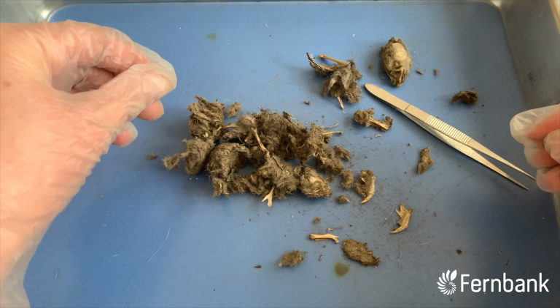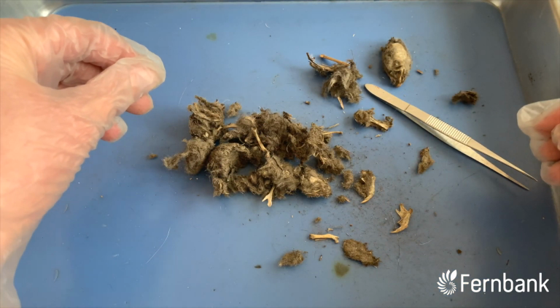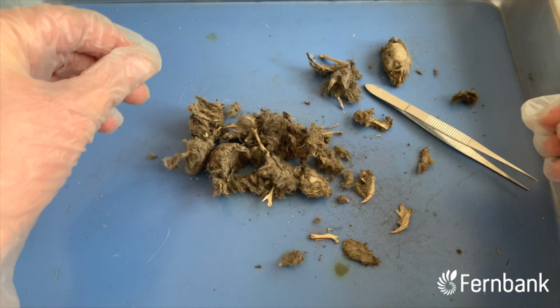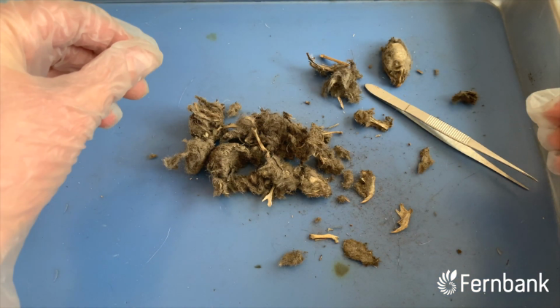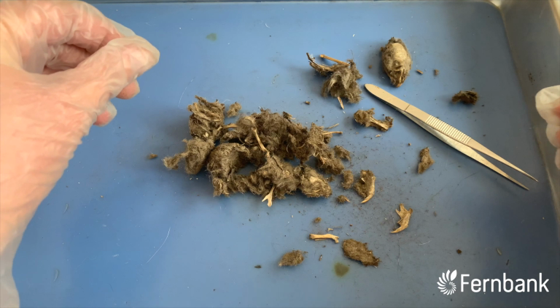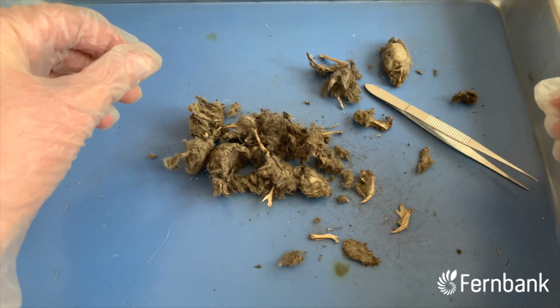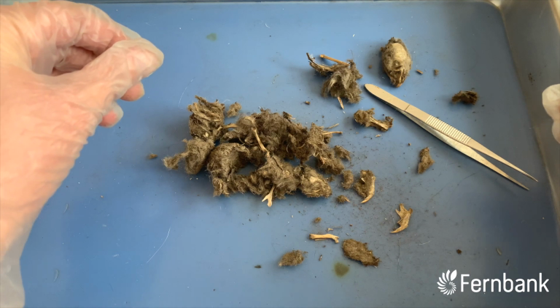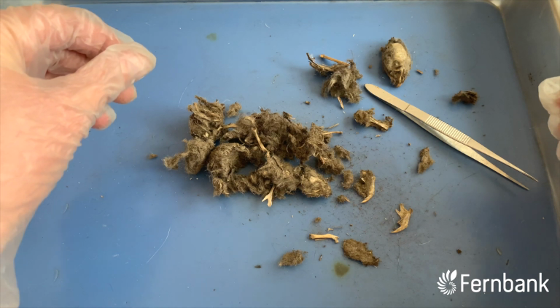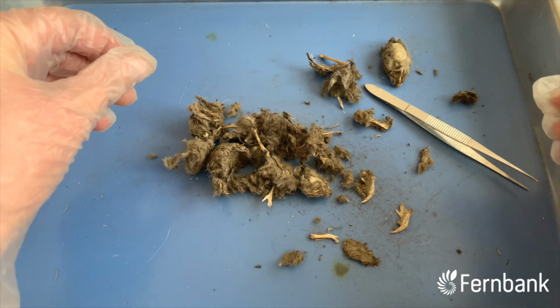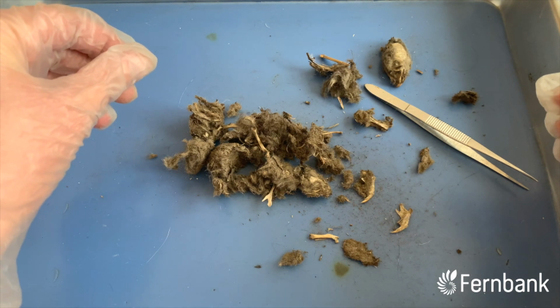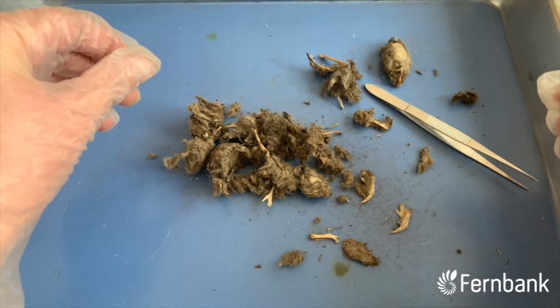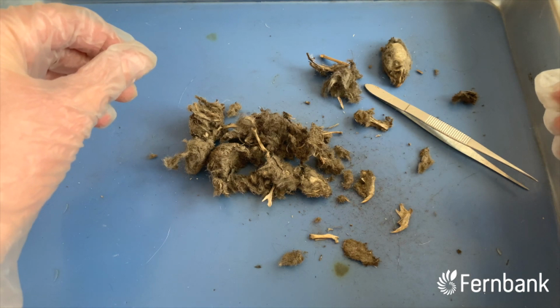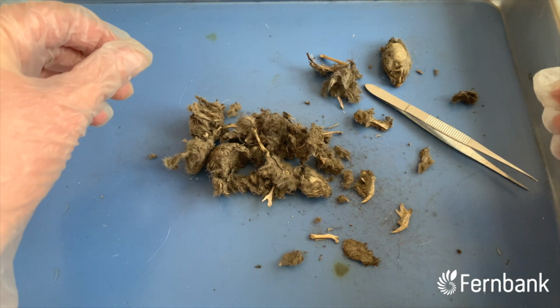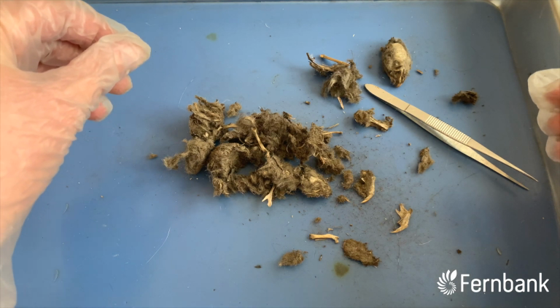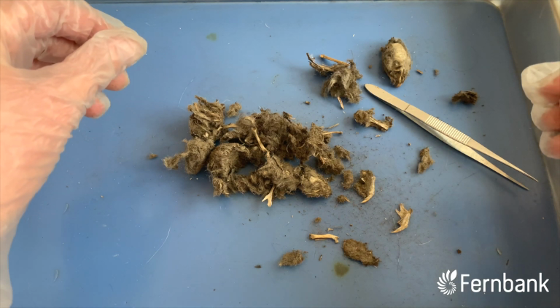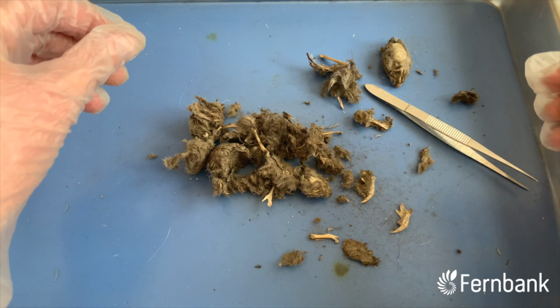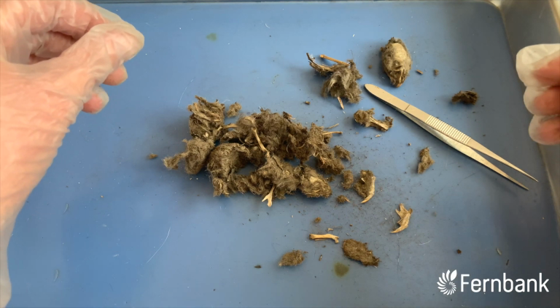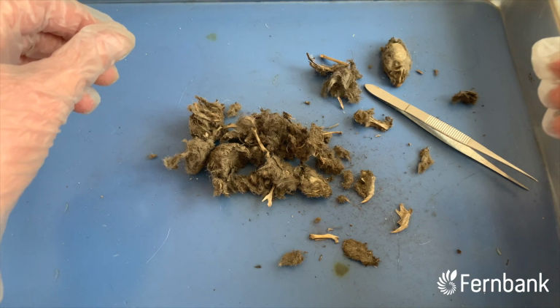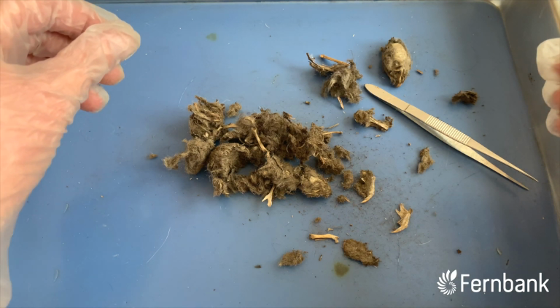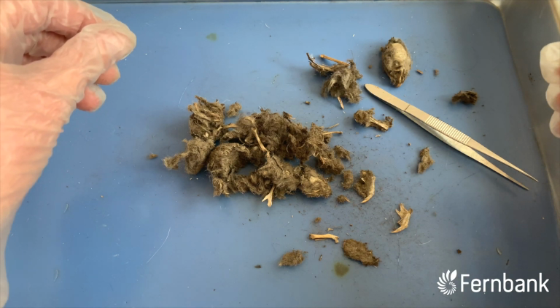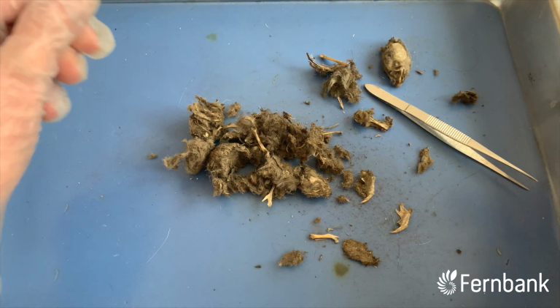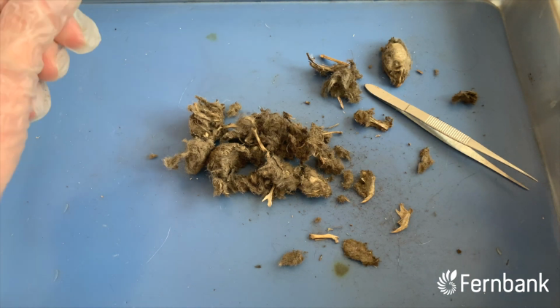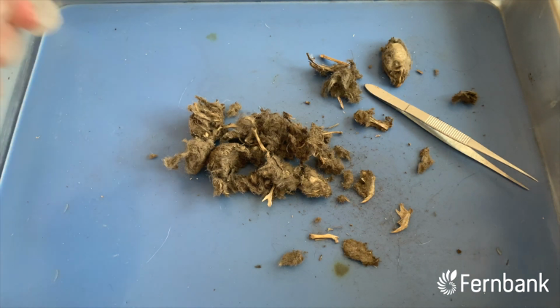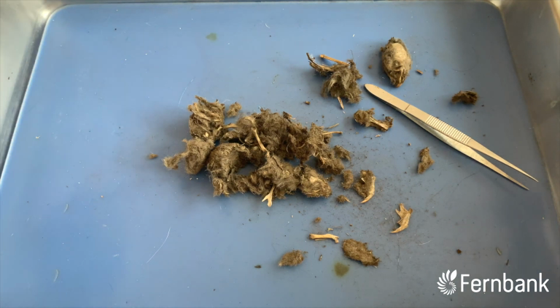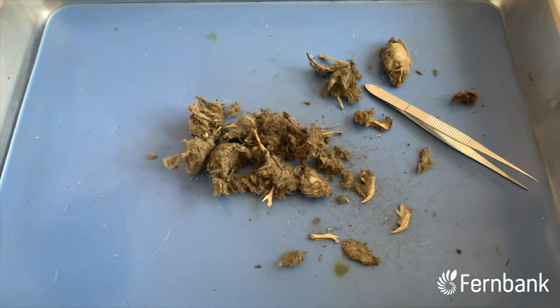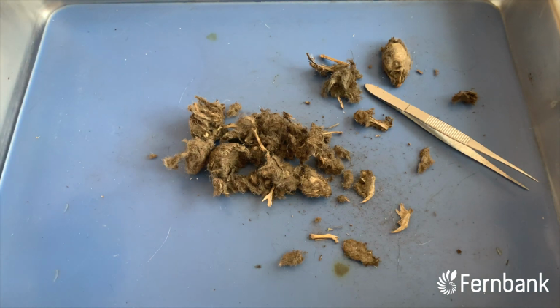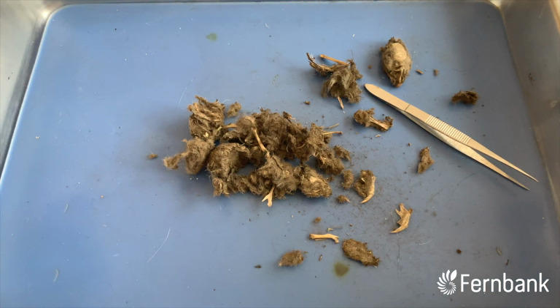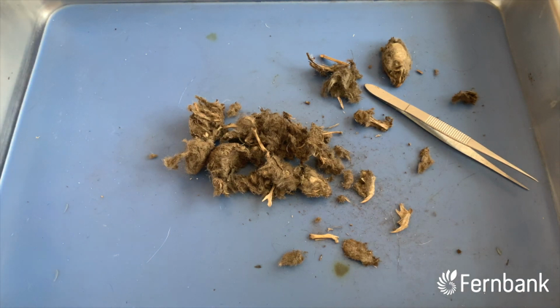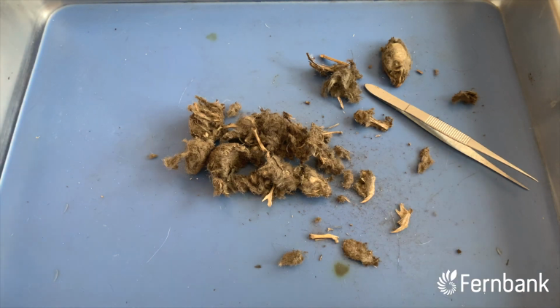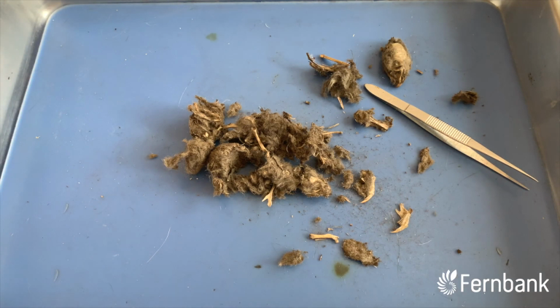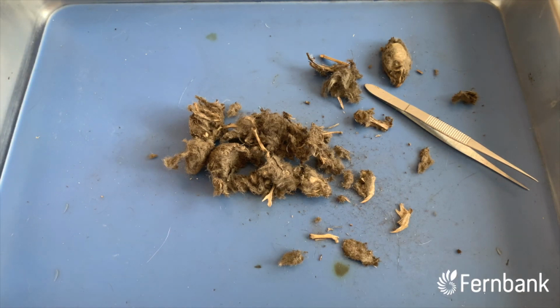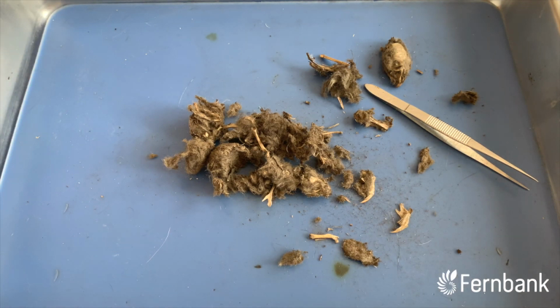Well, I could study this thing for hours. Thank you guys so much for joining me to learn about owls today. See you next time!